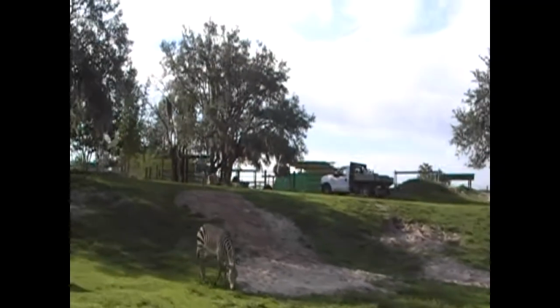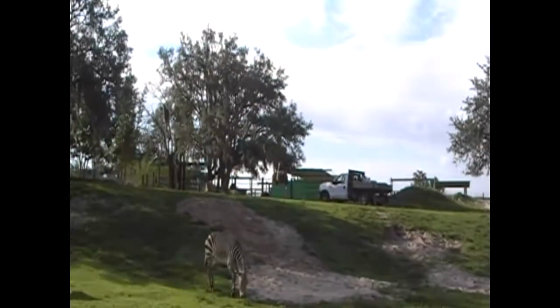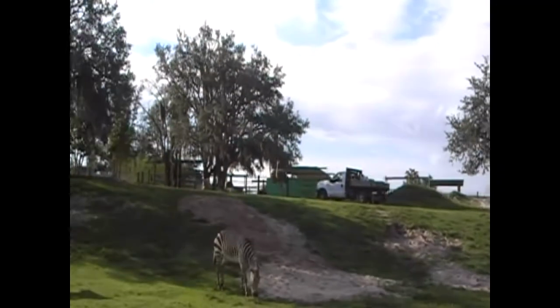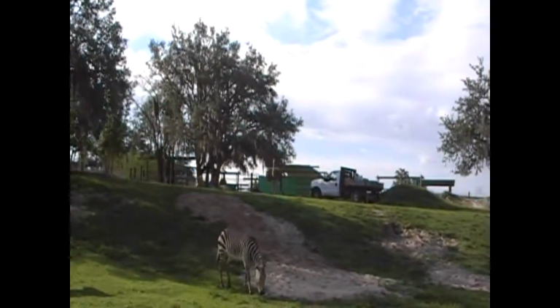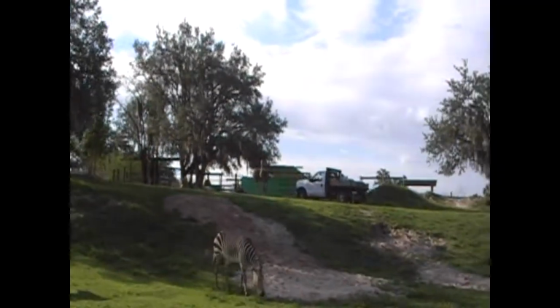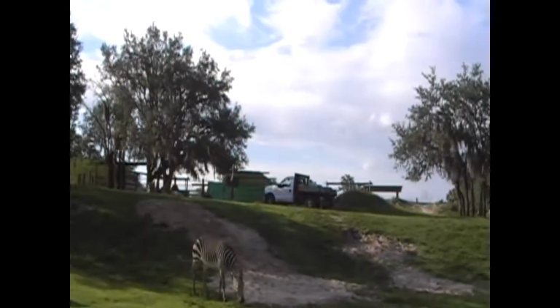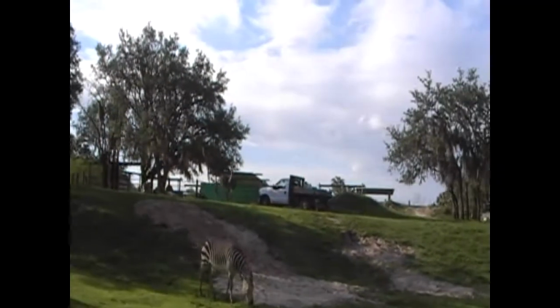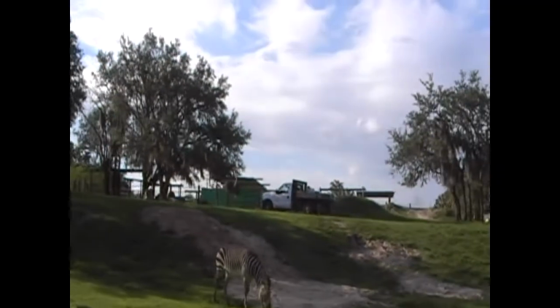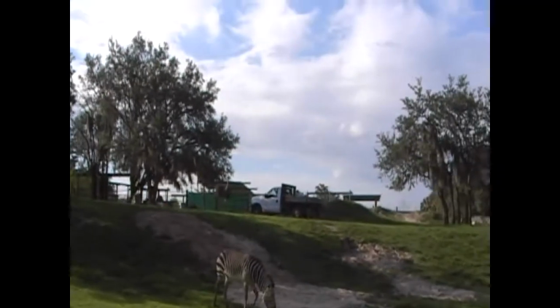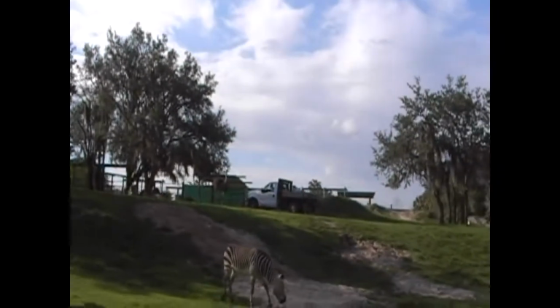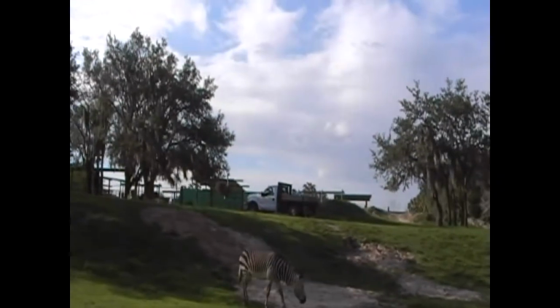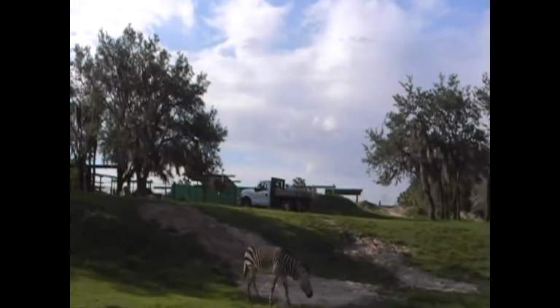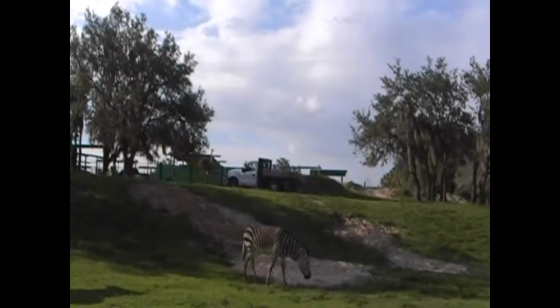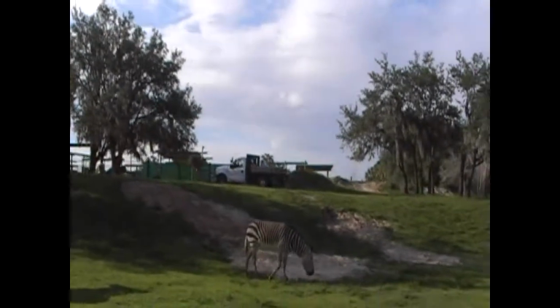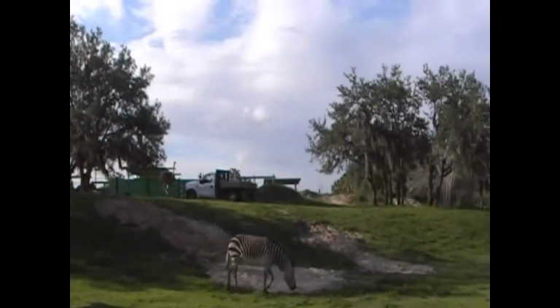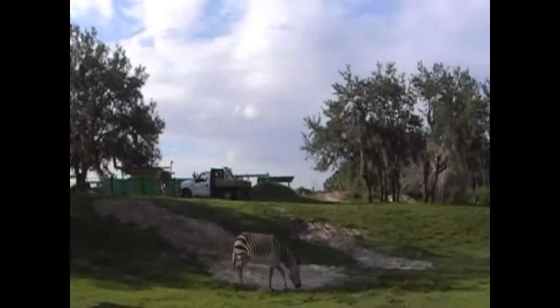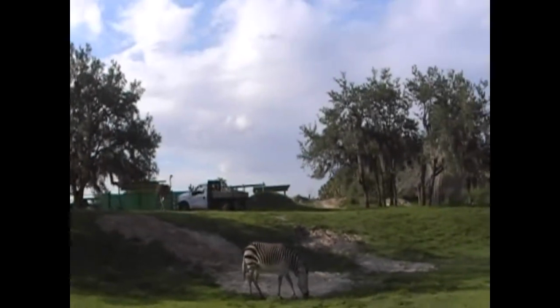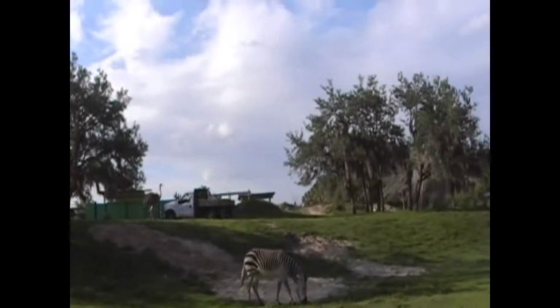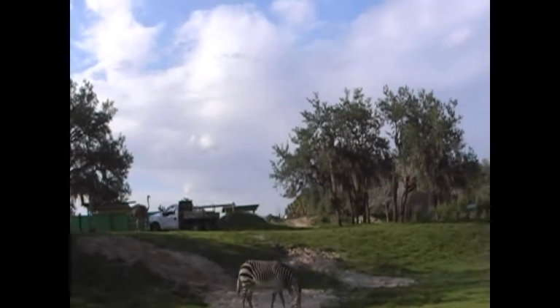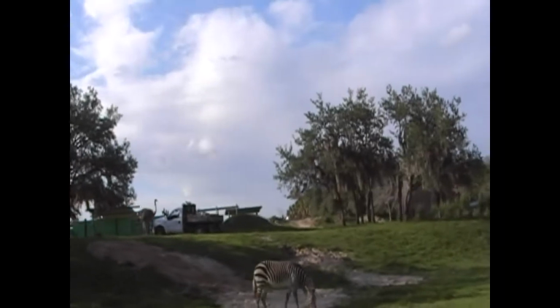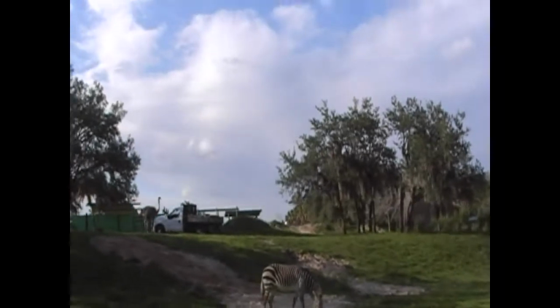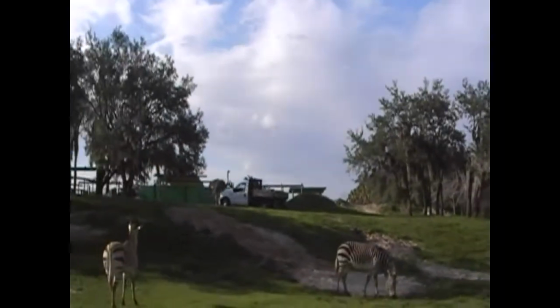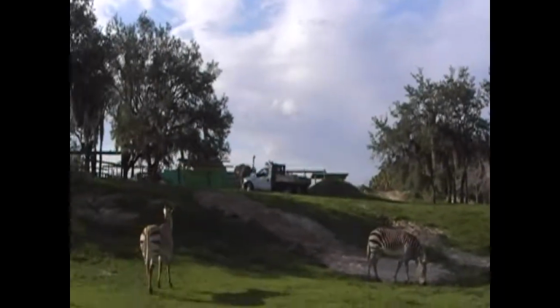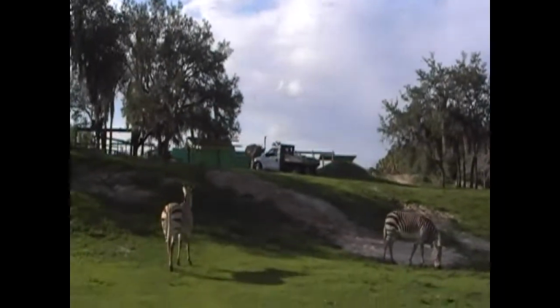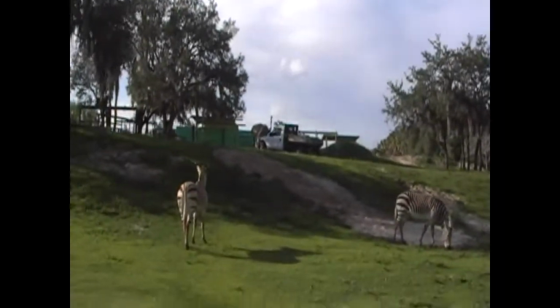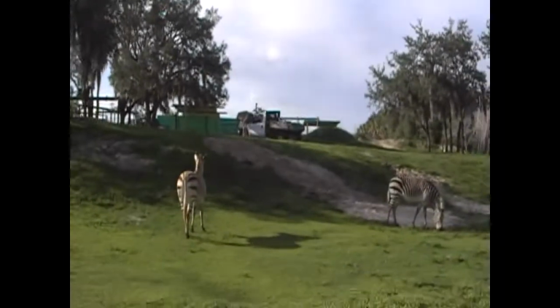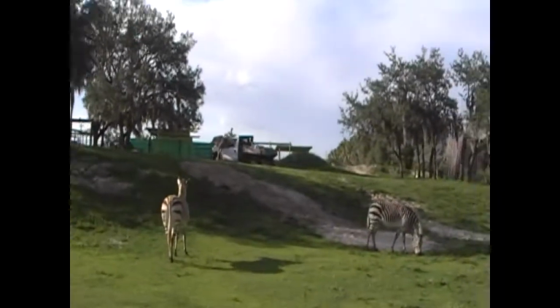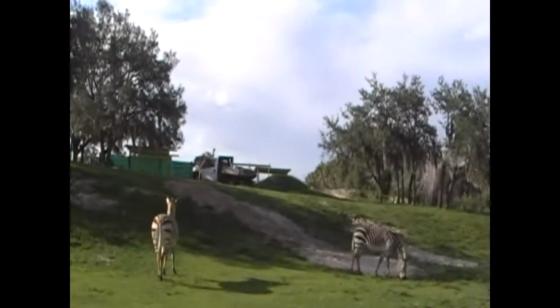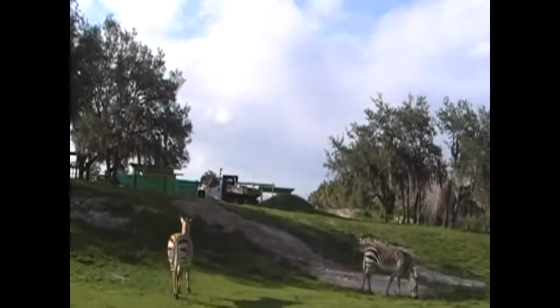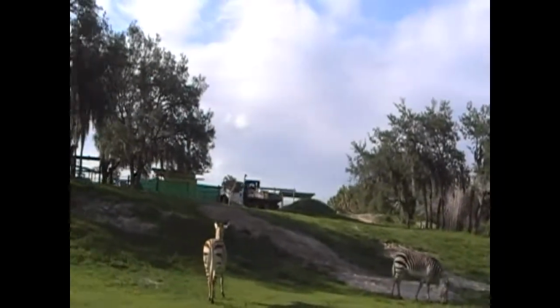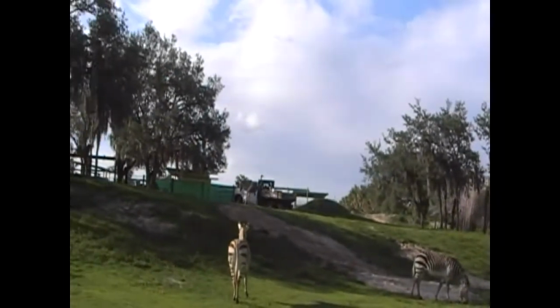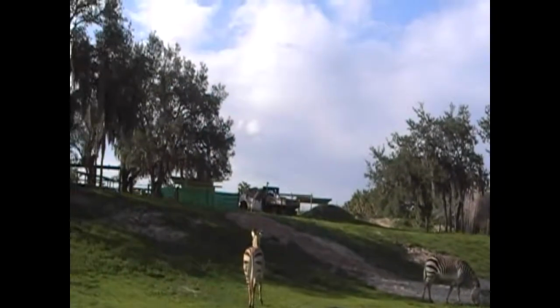Also on the right hand side of the train you can see some ostriches. Ostriches can actually get to be 8 feet tall and are two-toed birds capable of great speed.